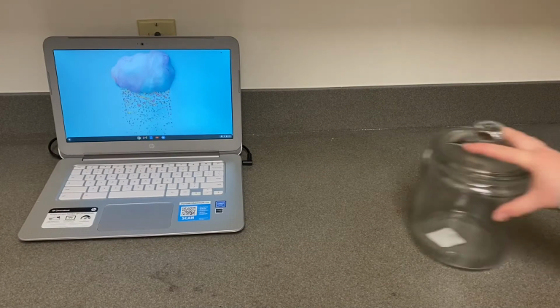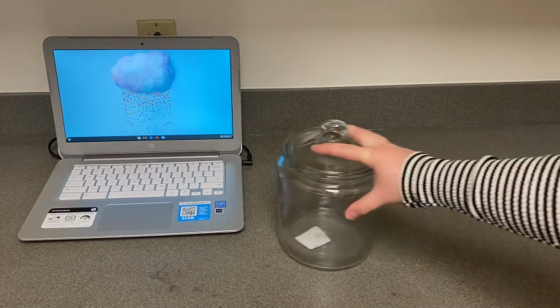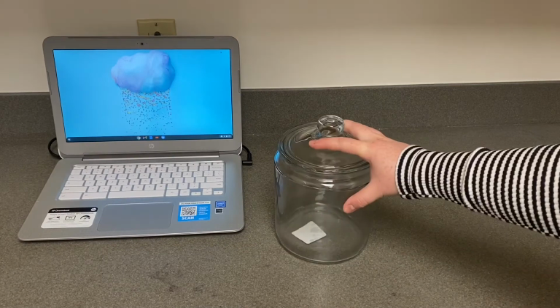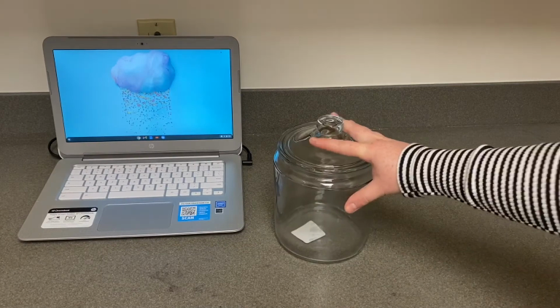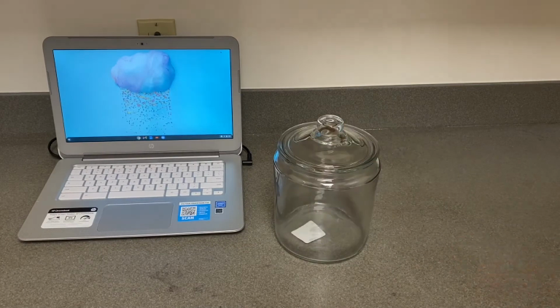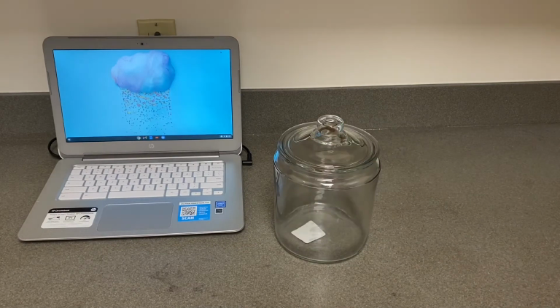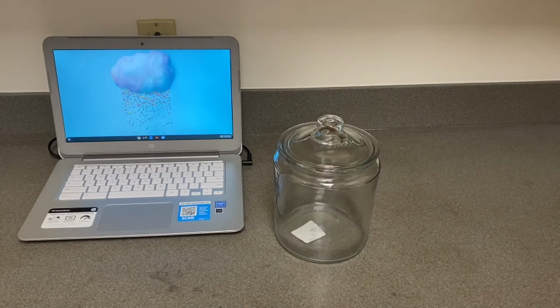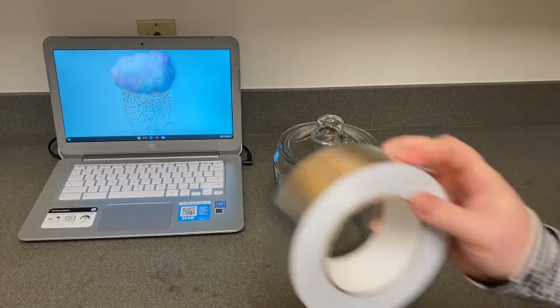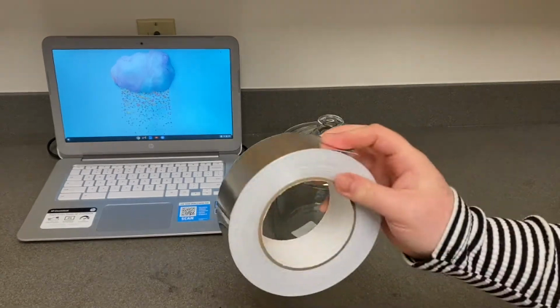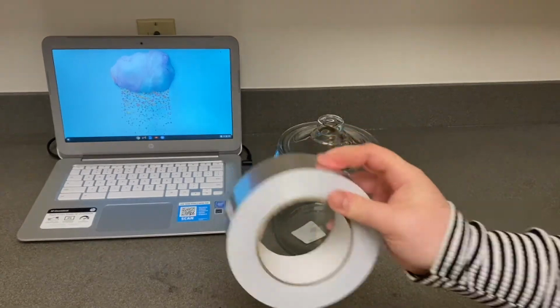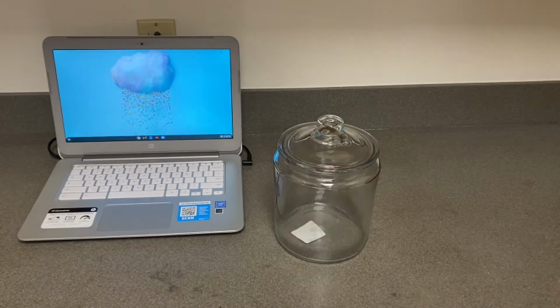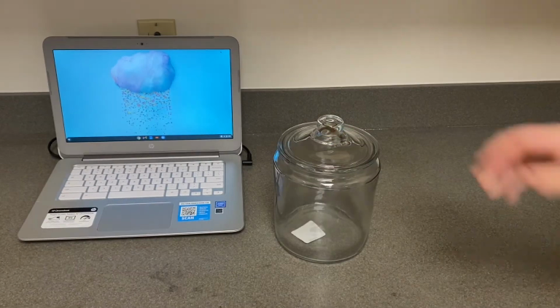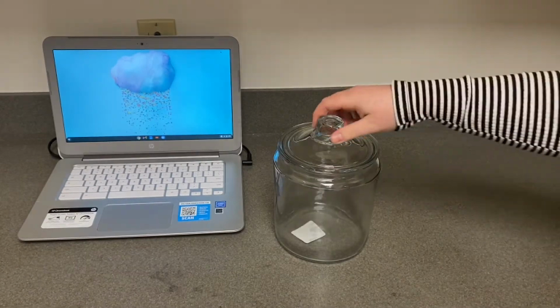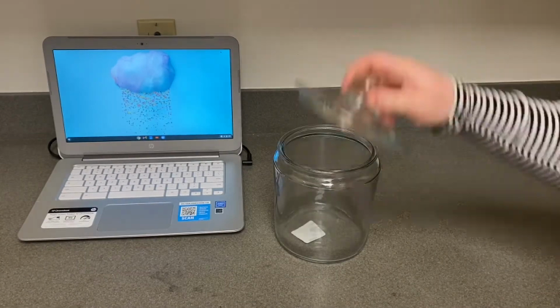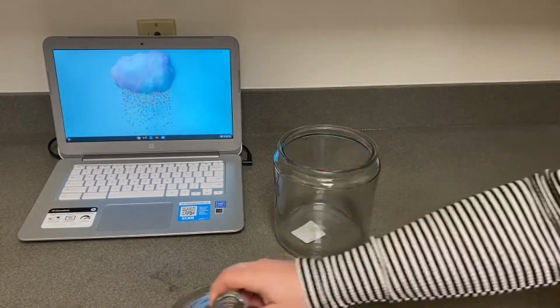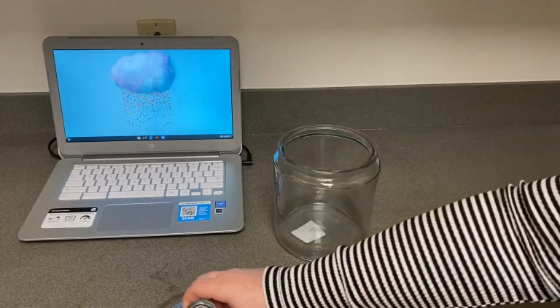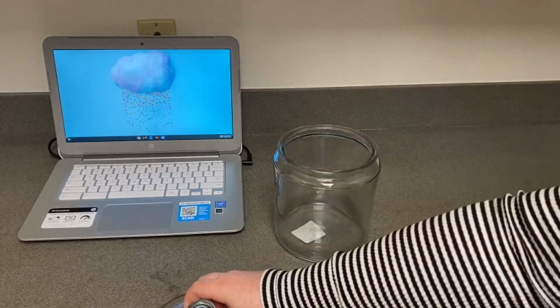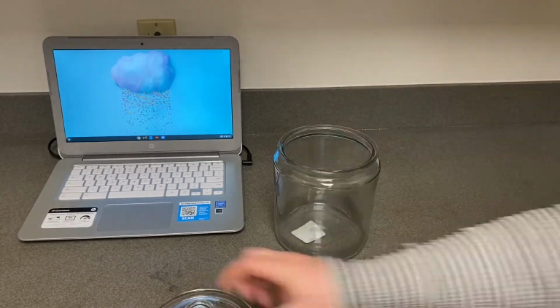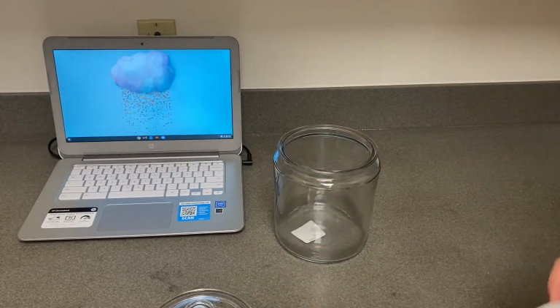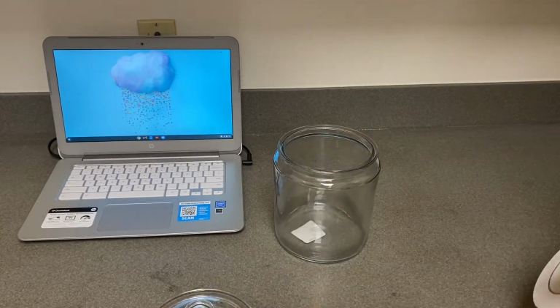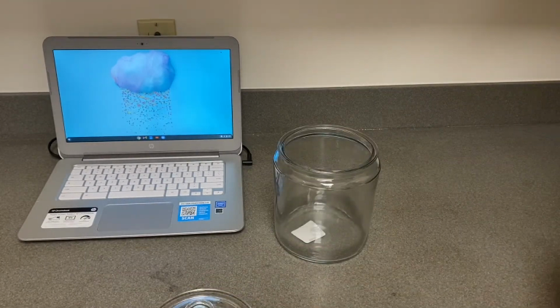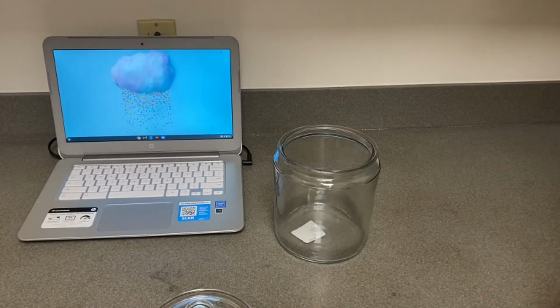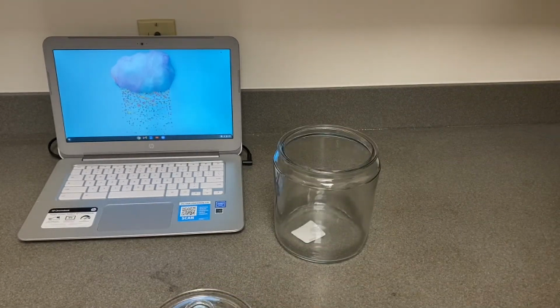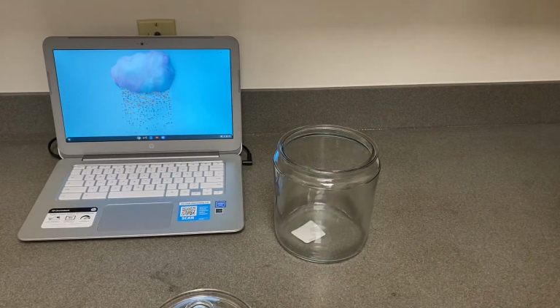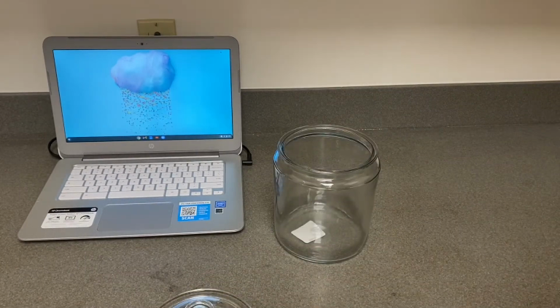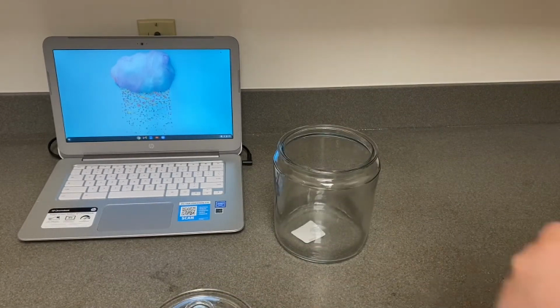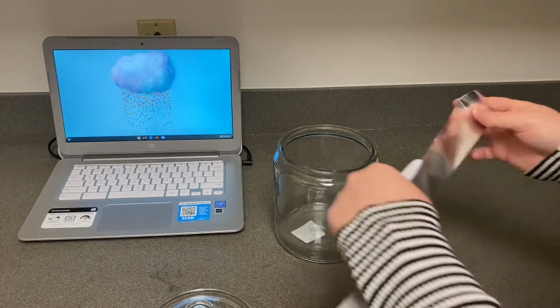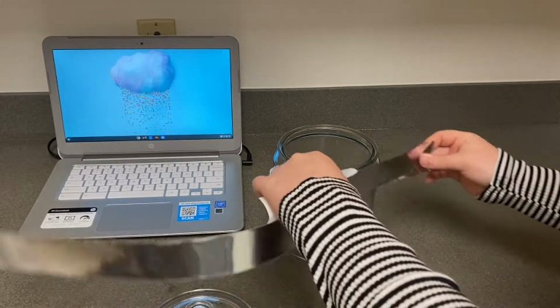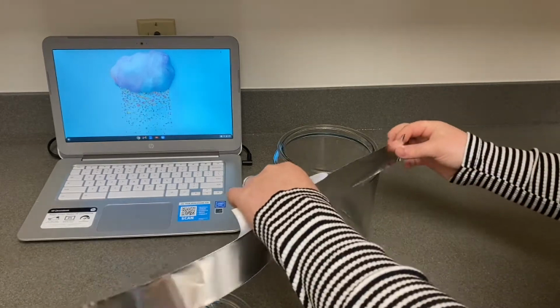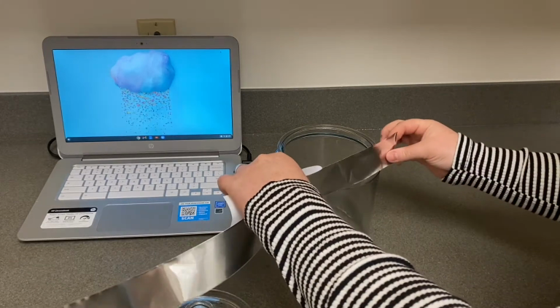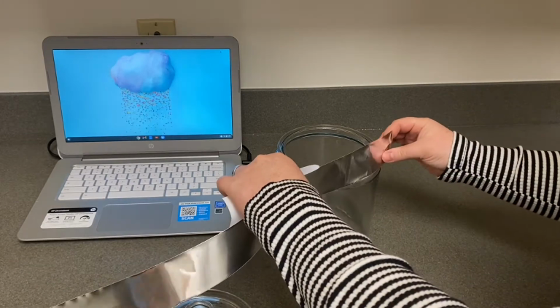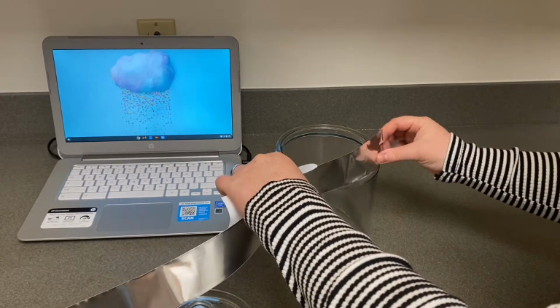The first thing we're going to do is take our cookie jar and cover the top rim and the lid in foil.